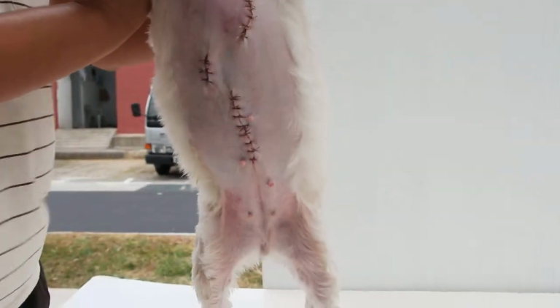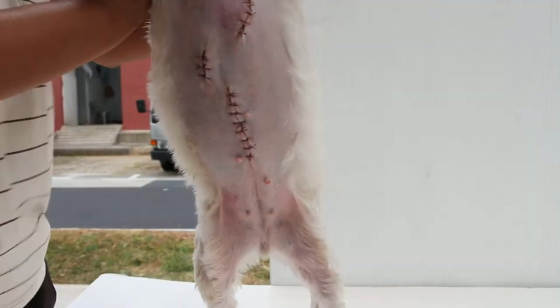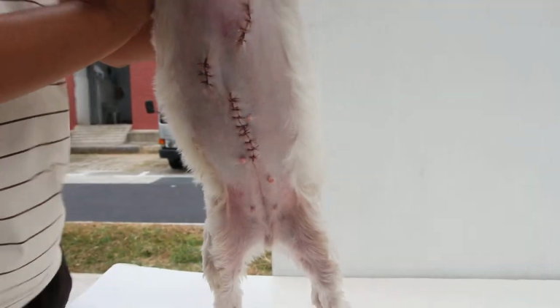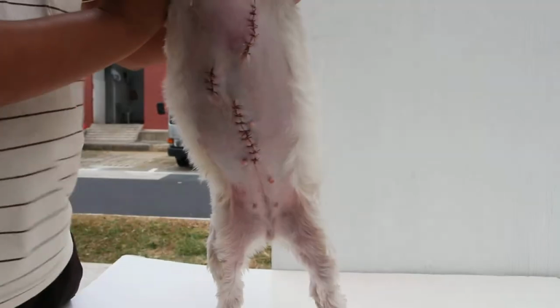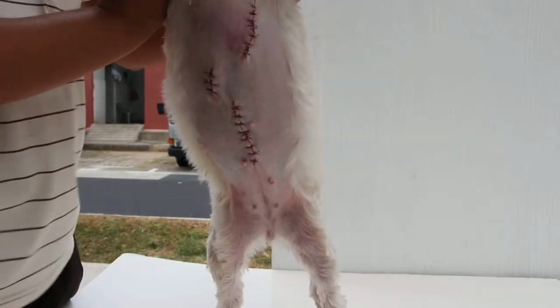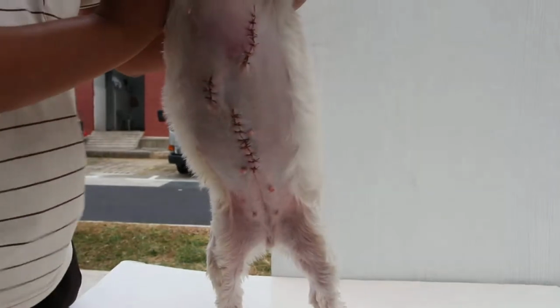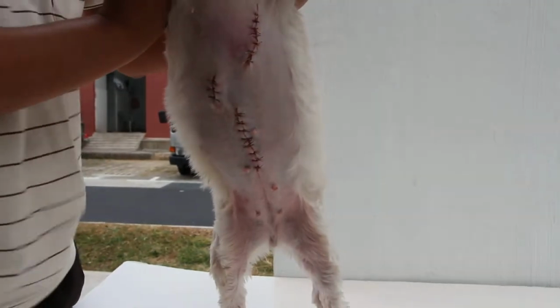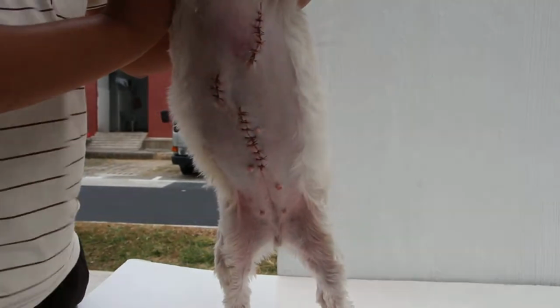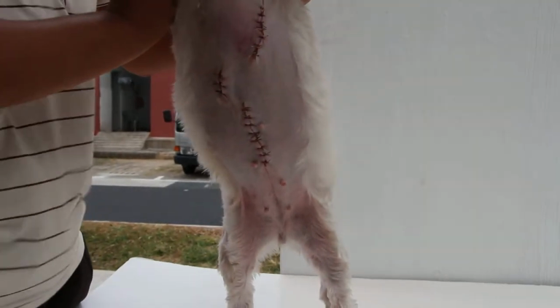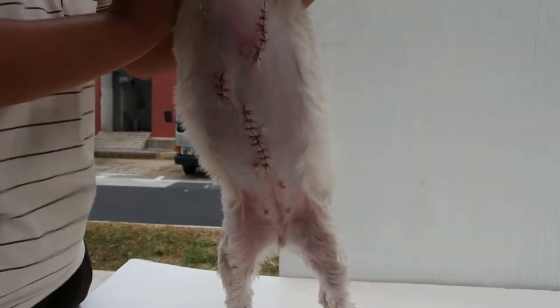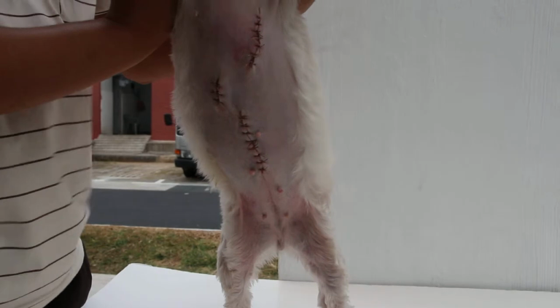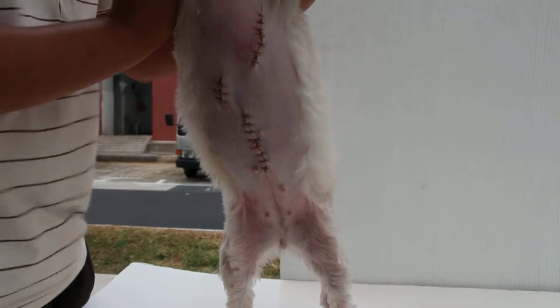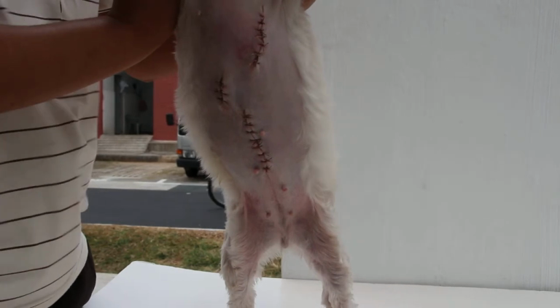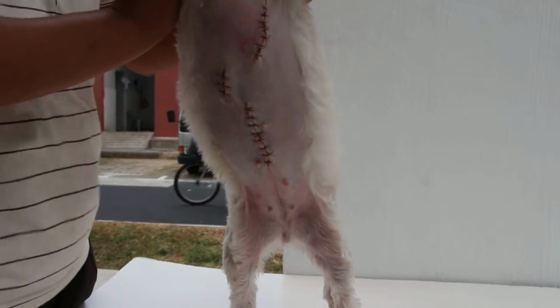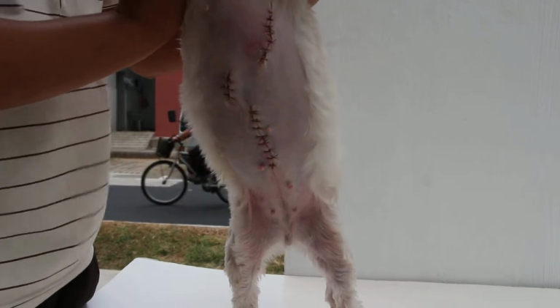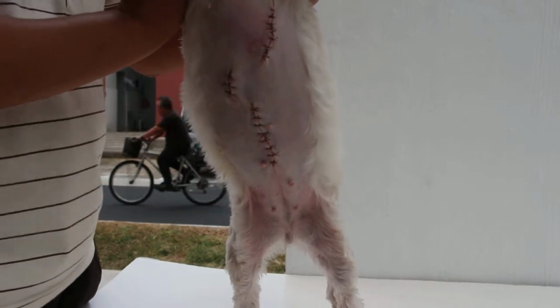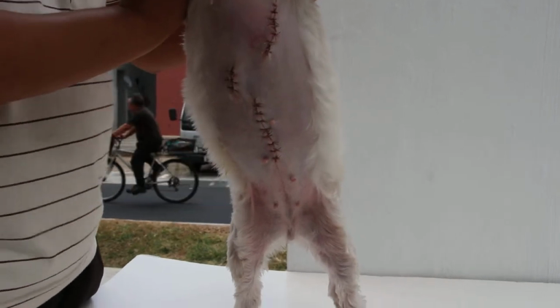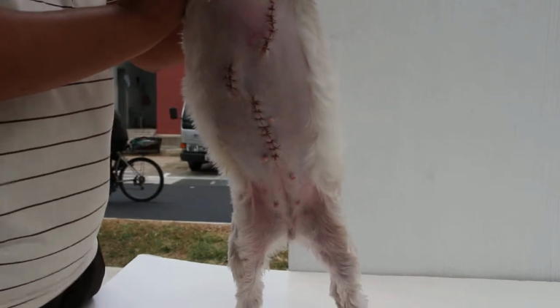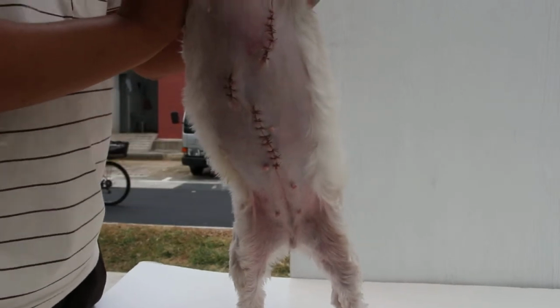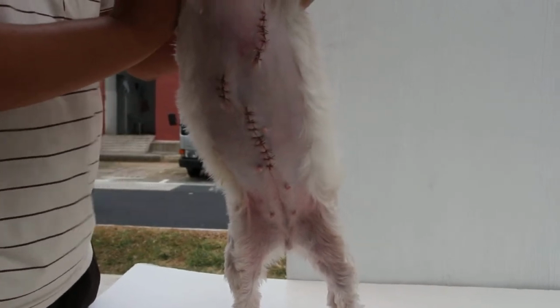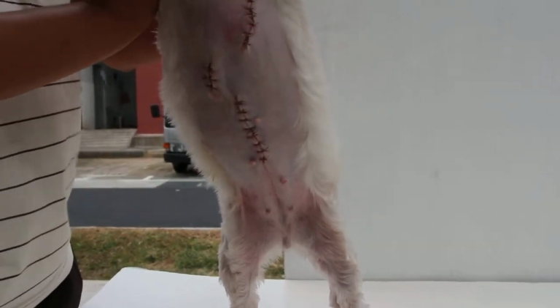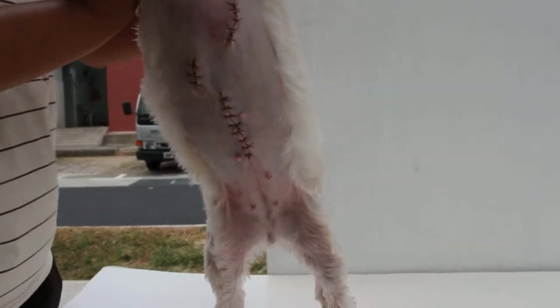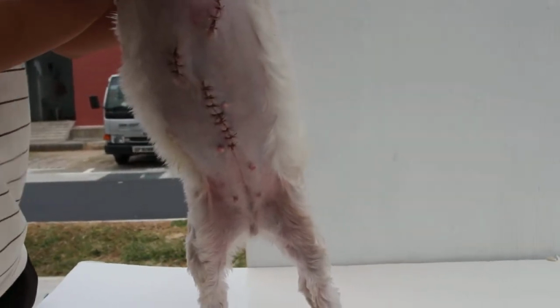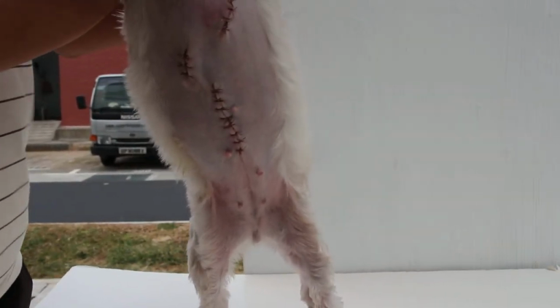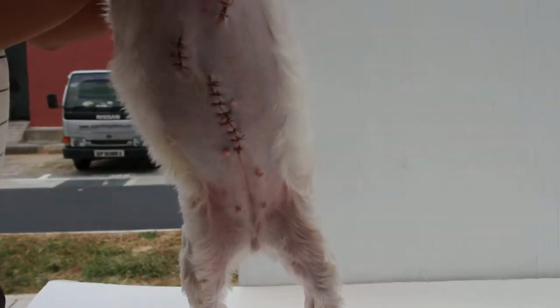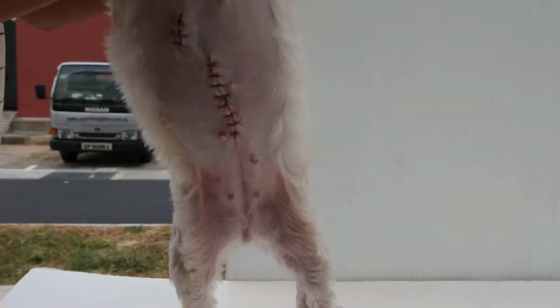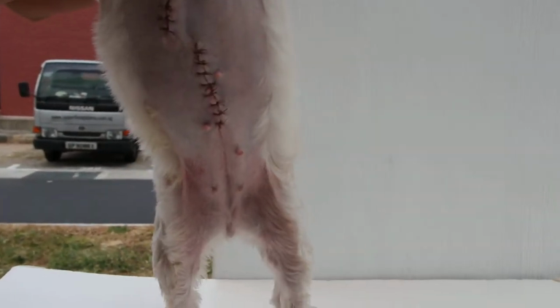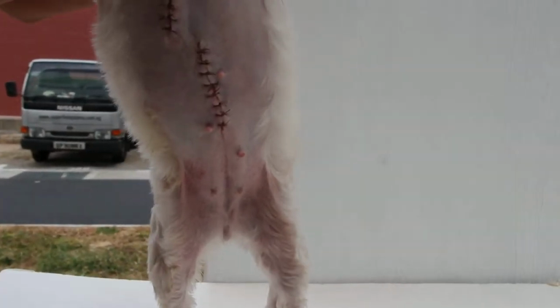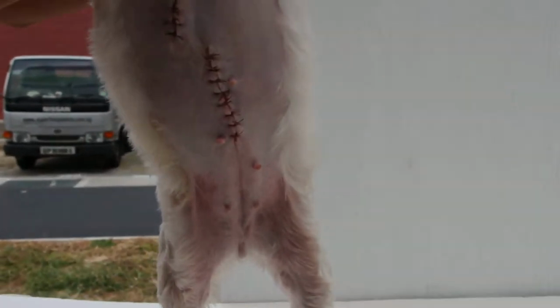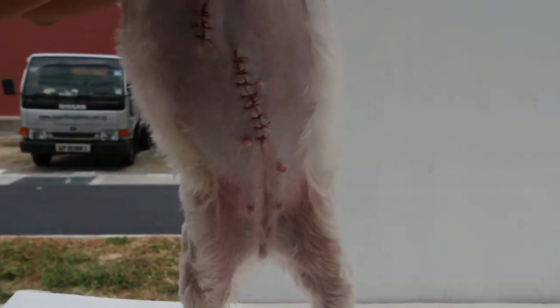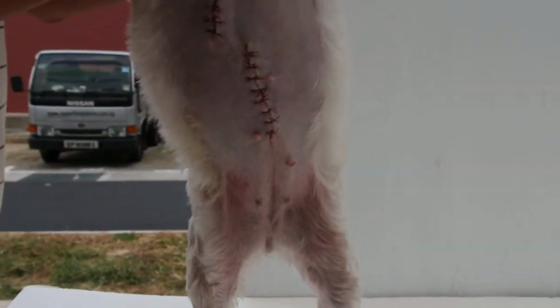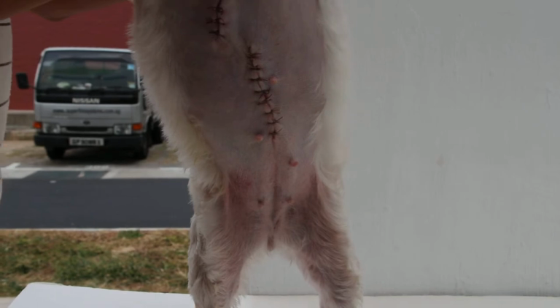The umbilical hernia was very large and was irritating the dog, so it has been closed and repaired.